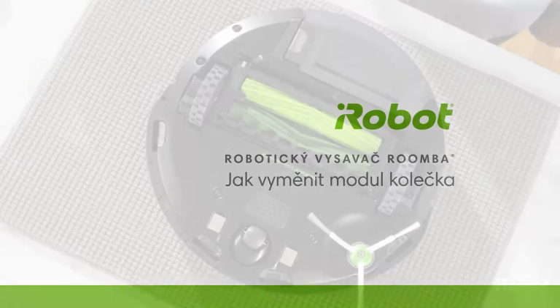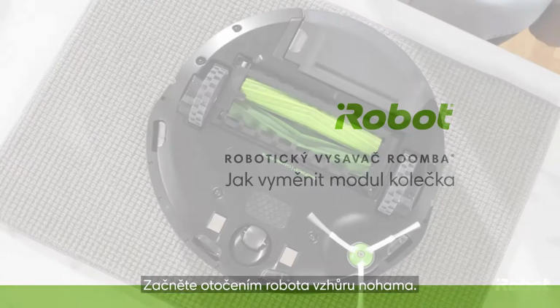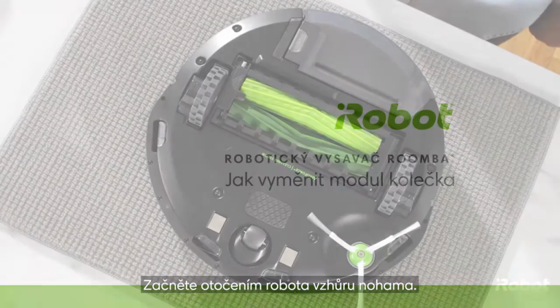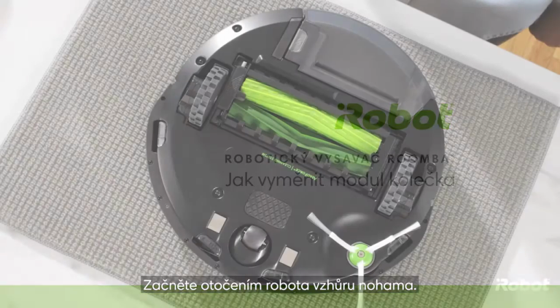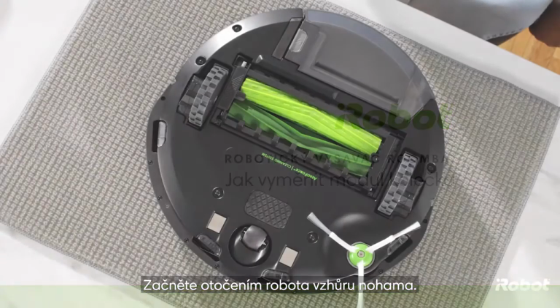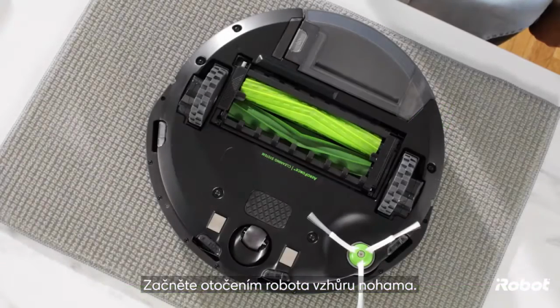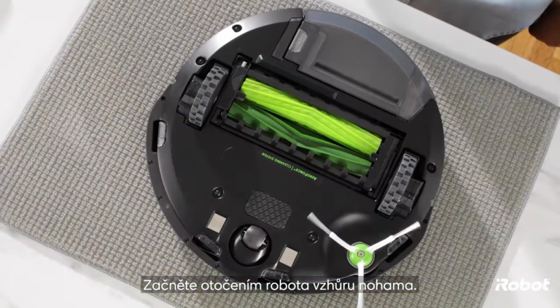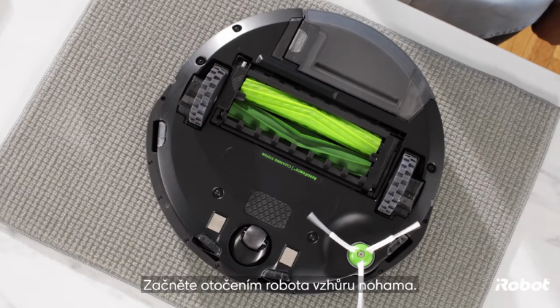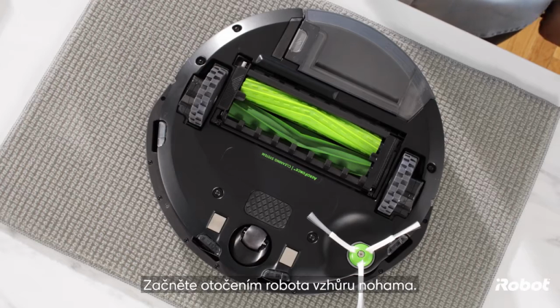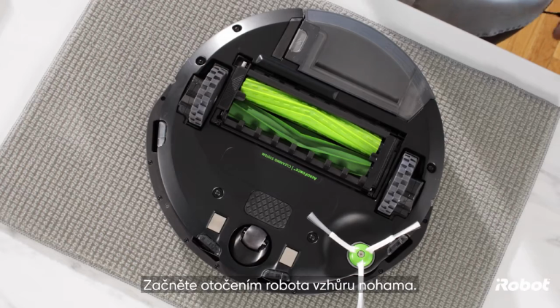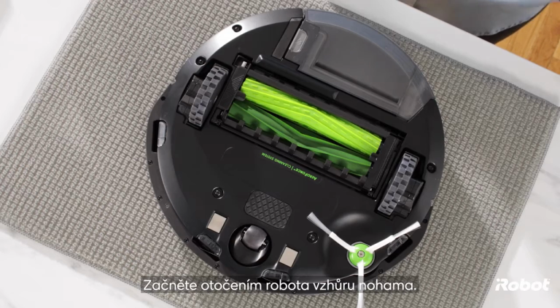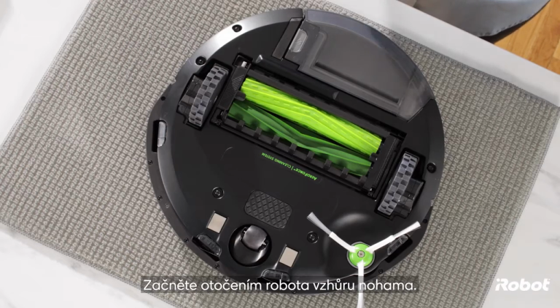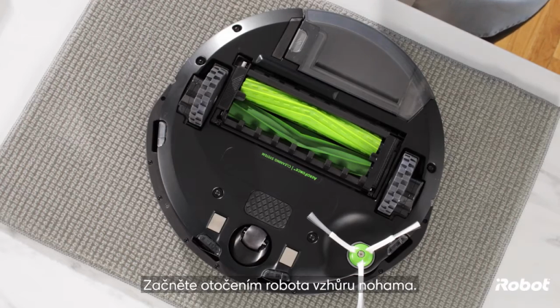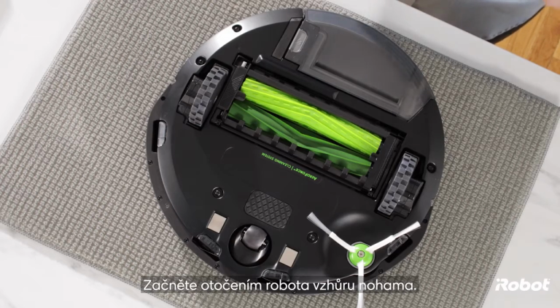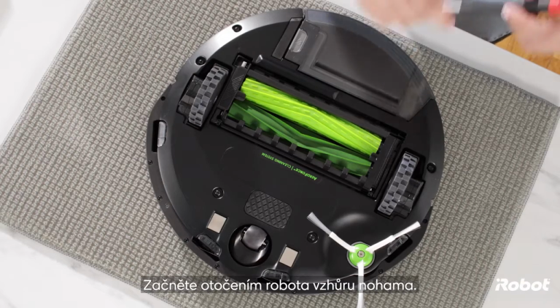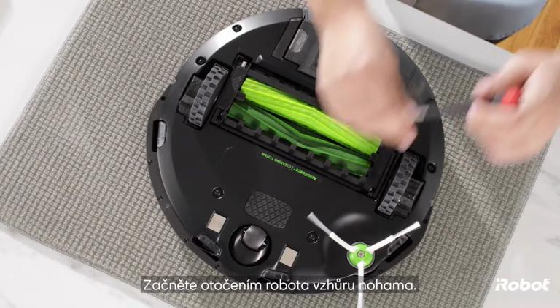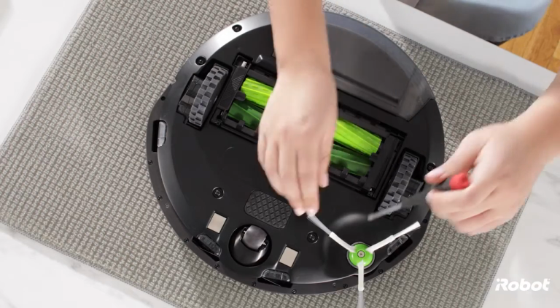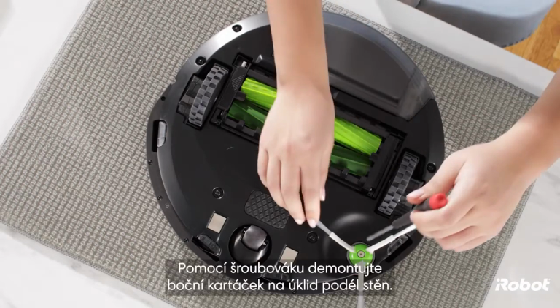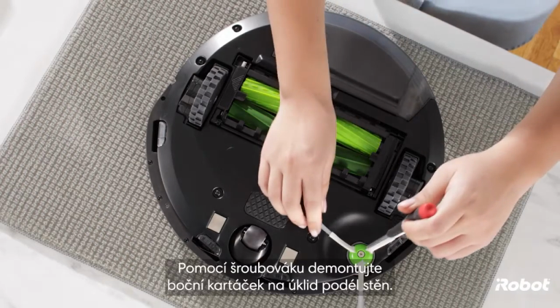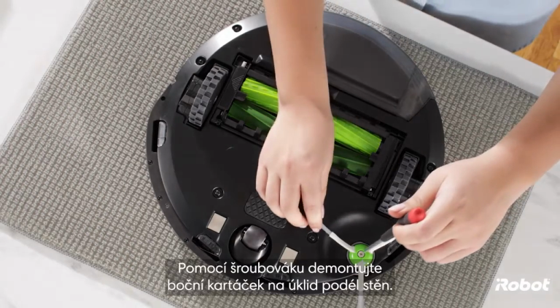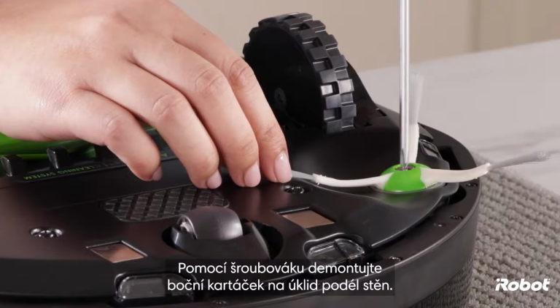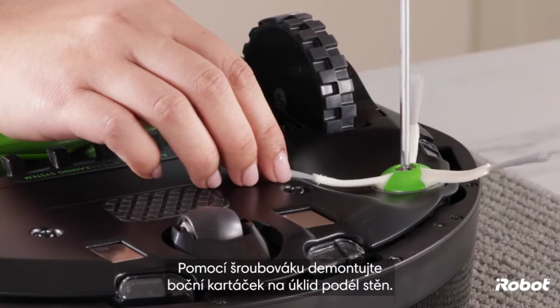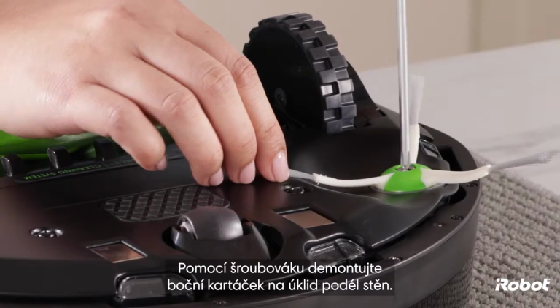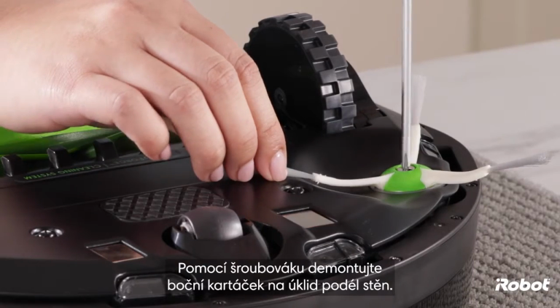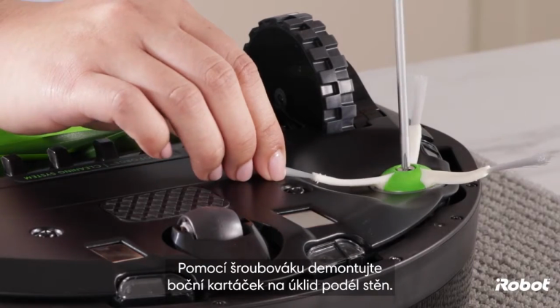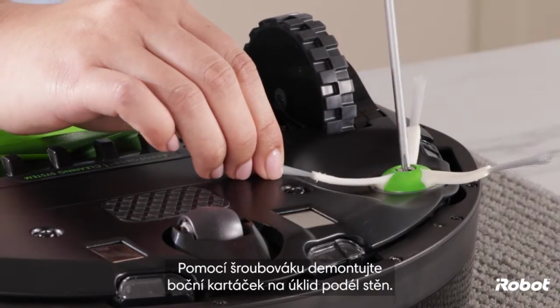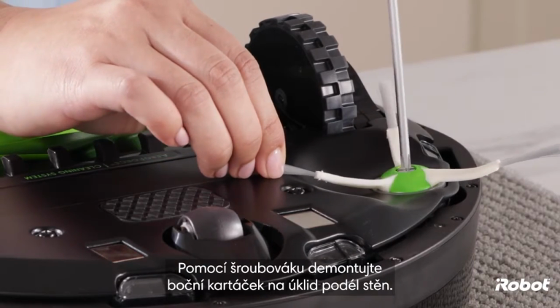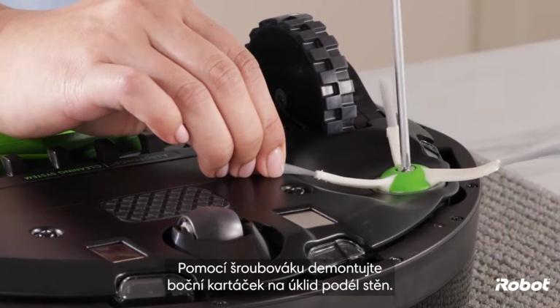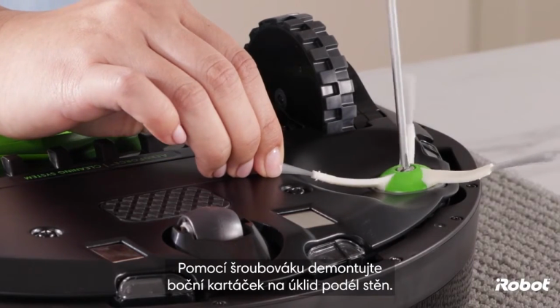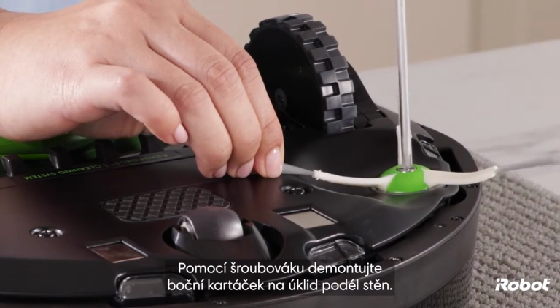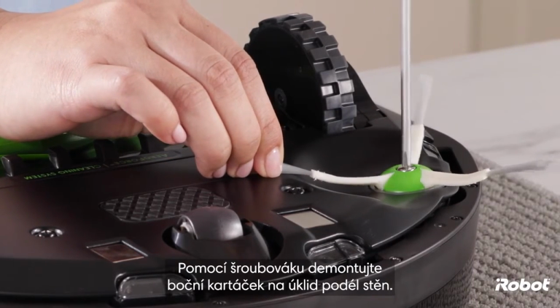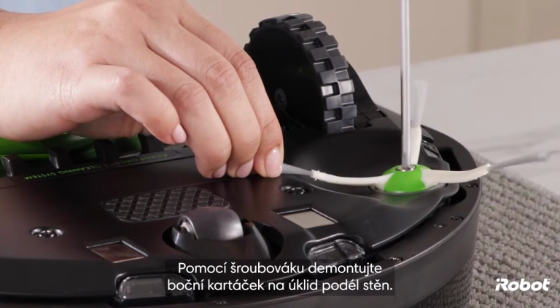Start by turning the robot upside down. Use a screwdriver to remove the edge-sweeping brush.